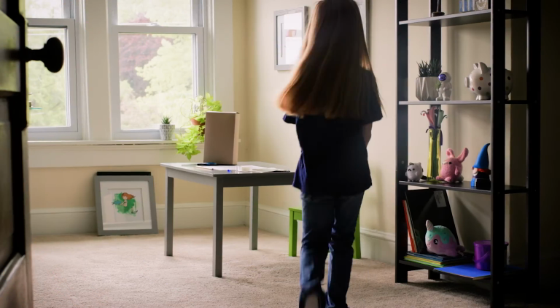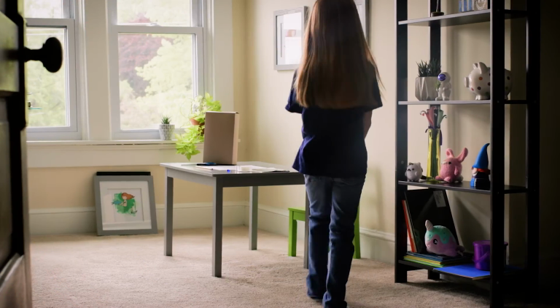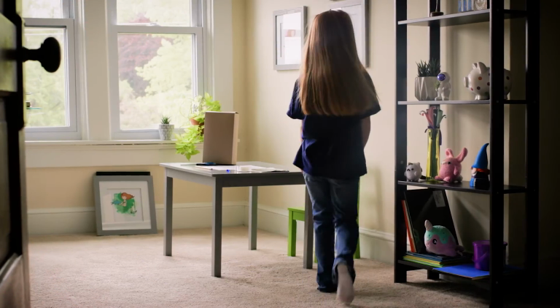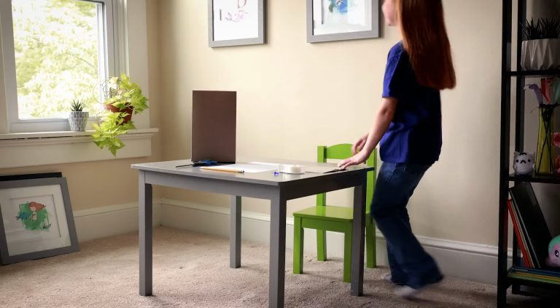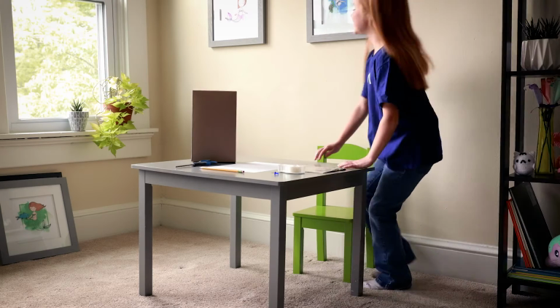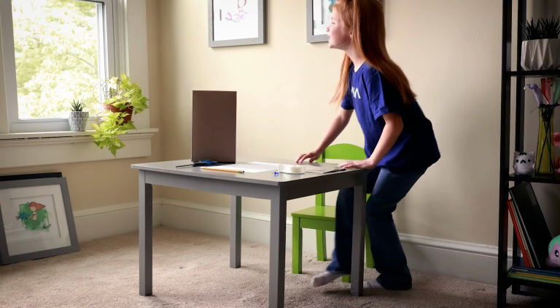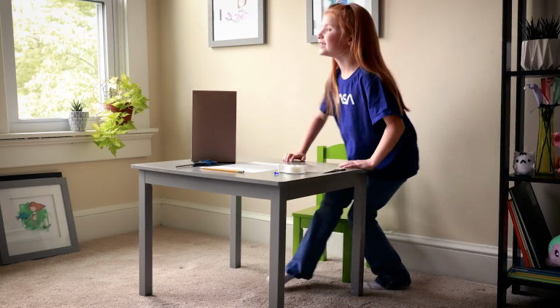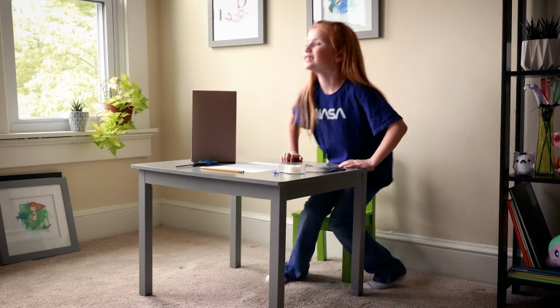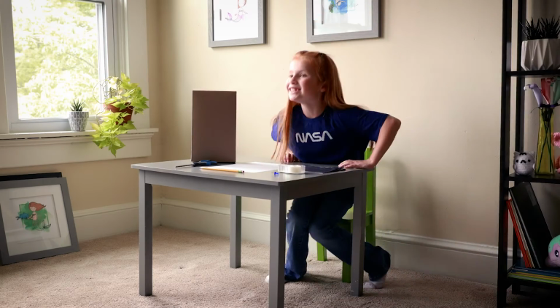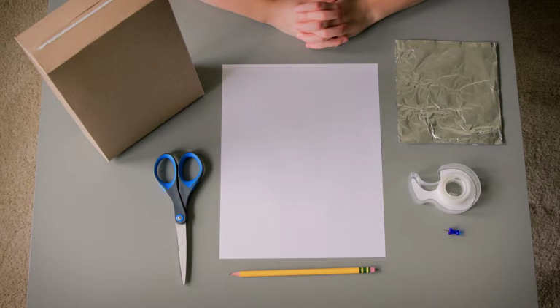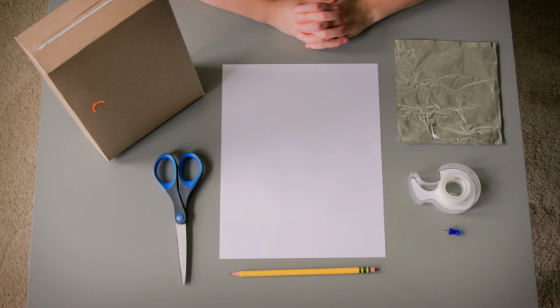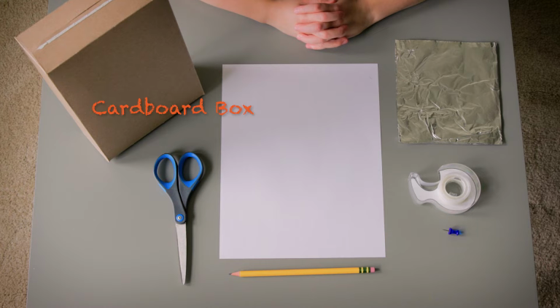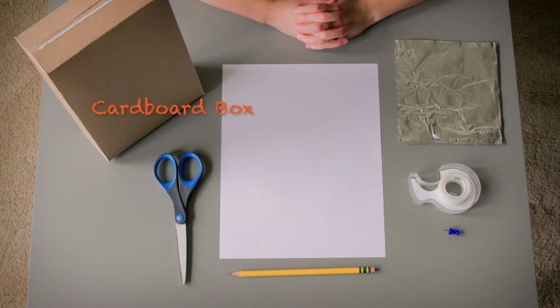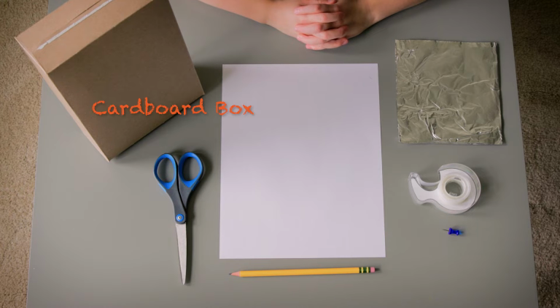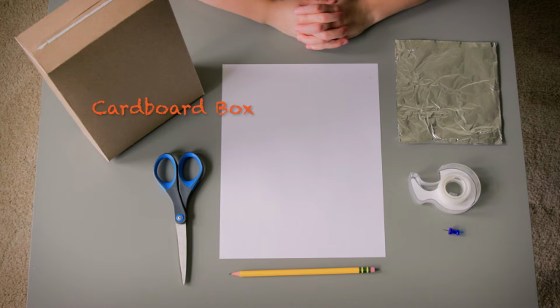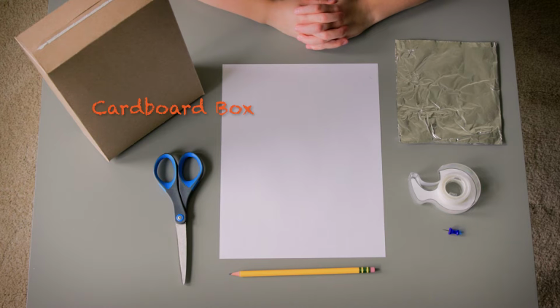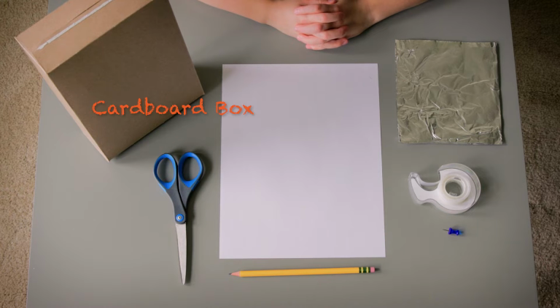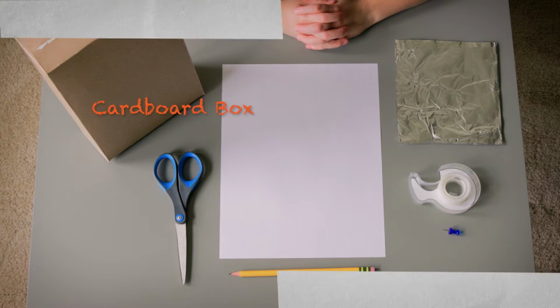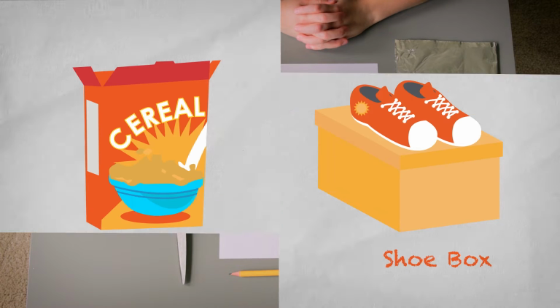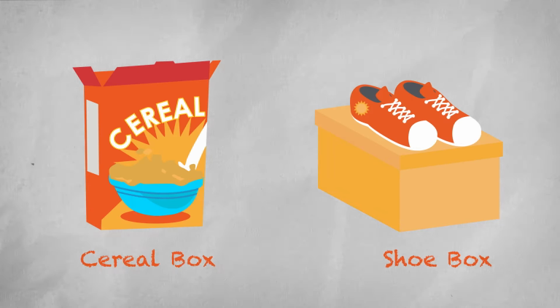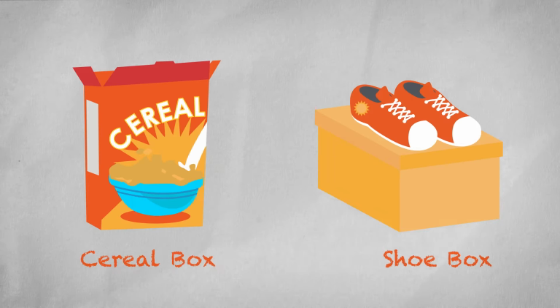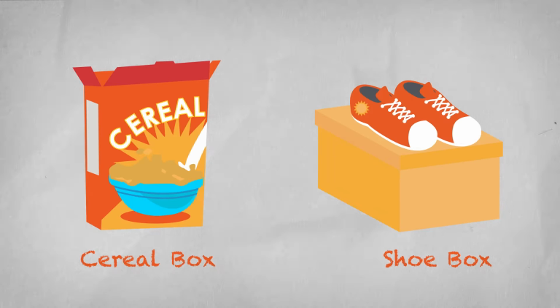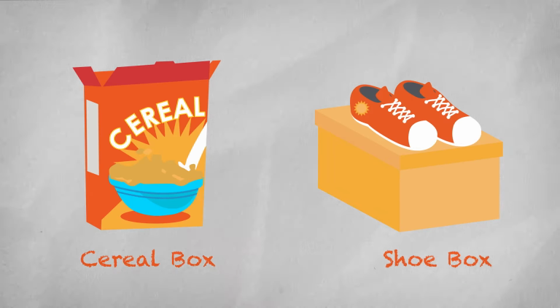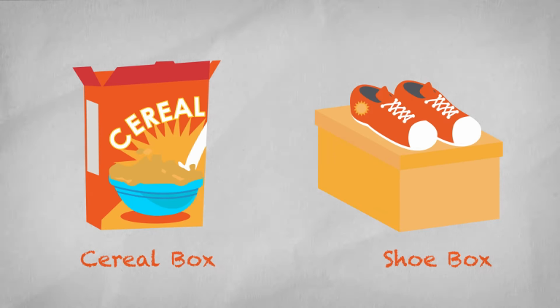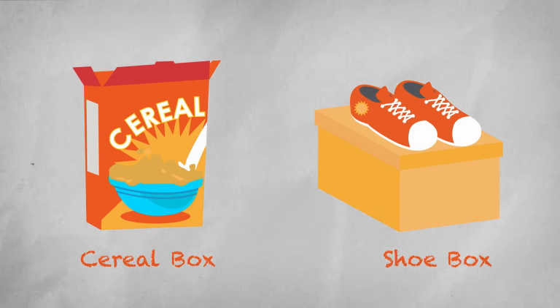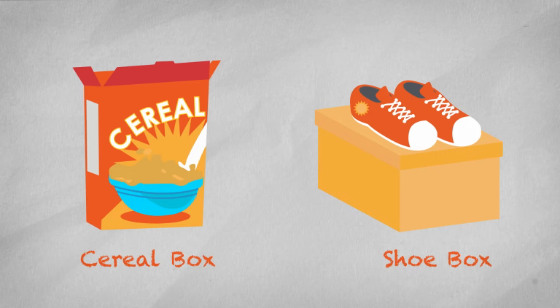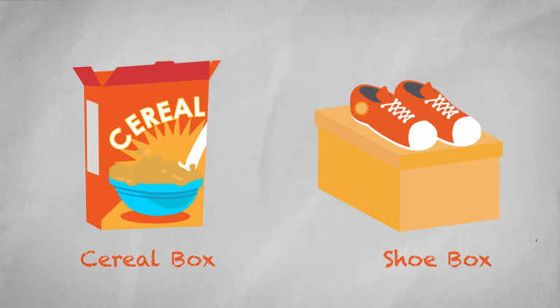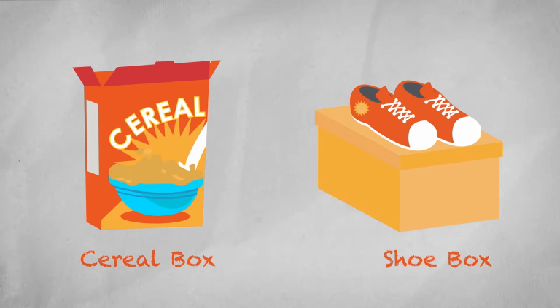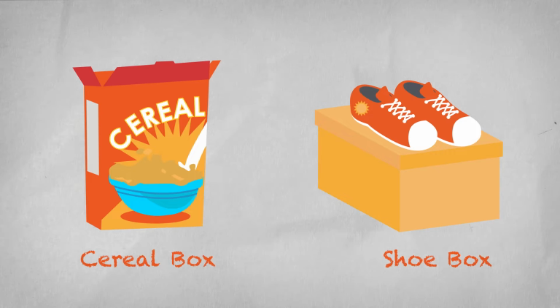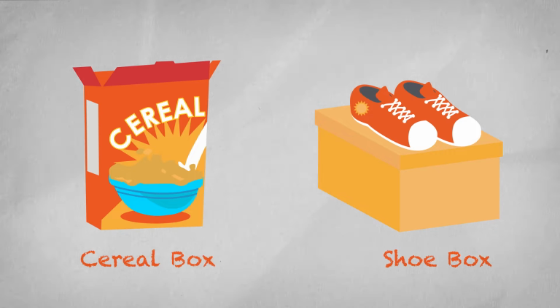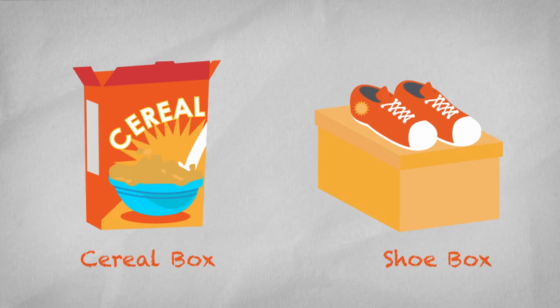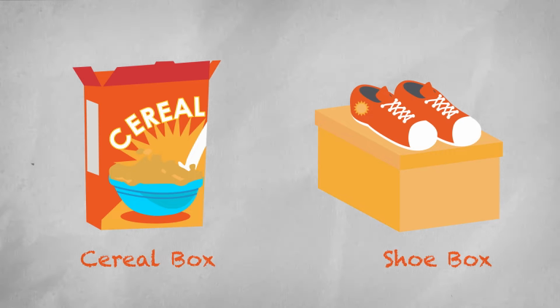To get started, you'll need a cardboard box — cereal boxes, shoe boxes, or crates work well.